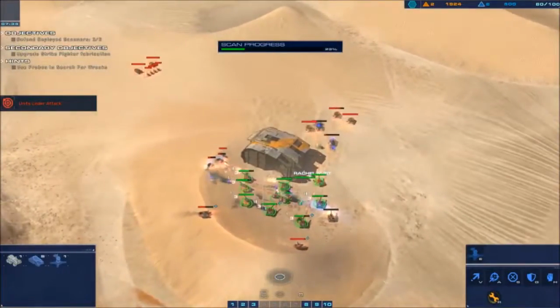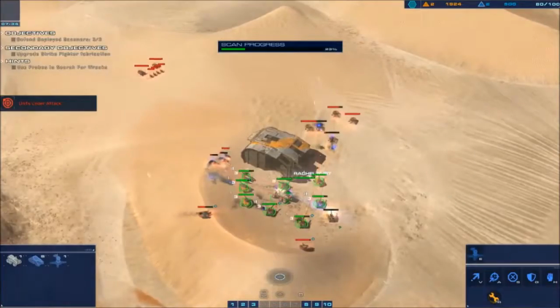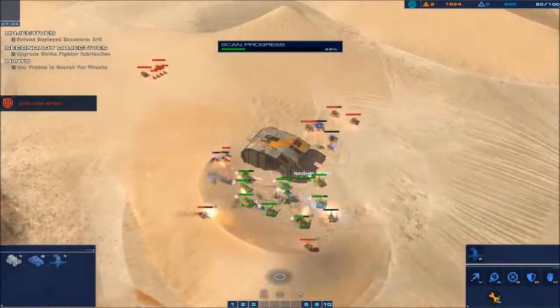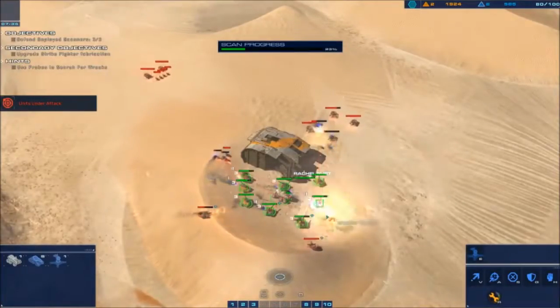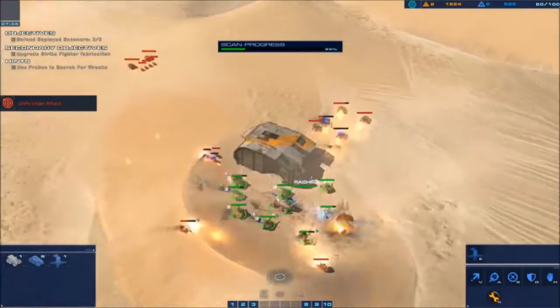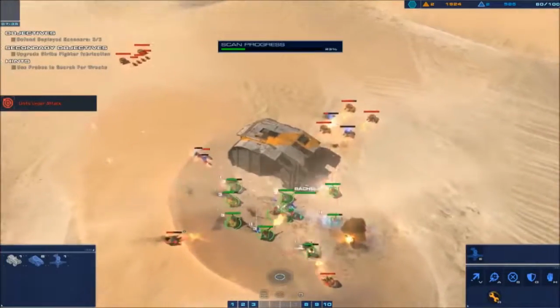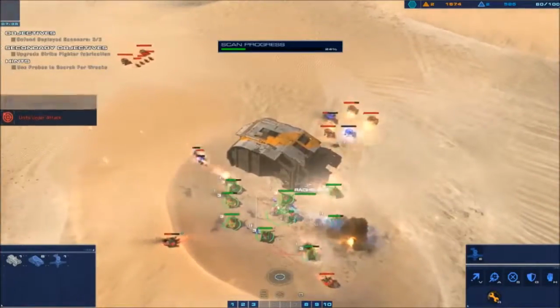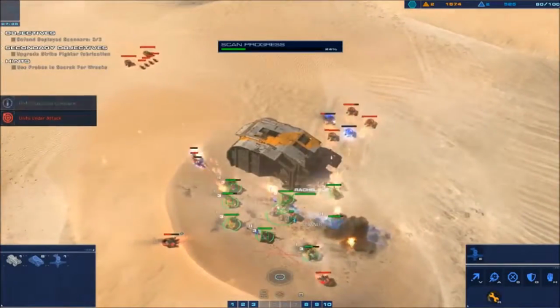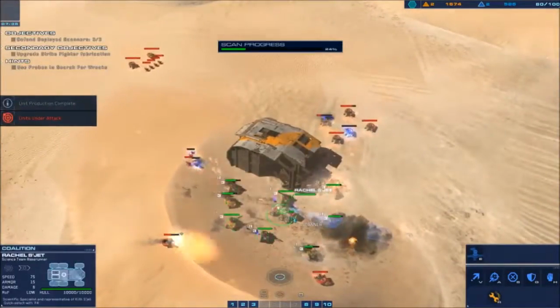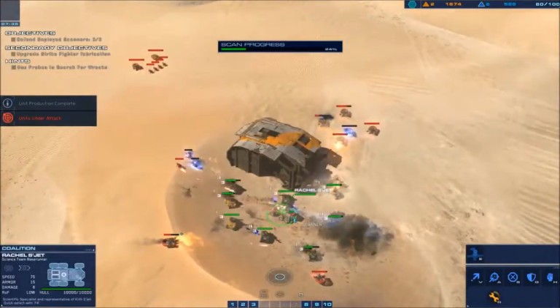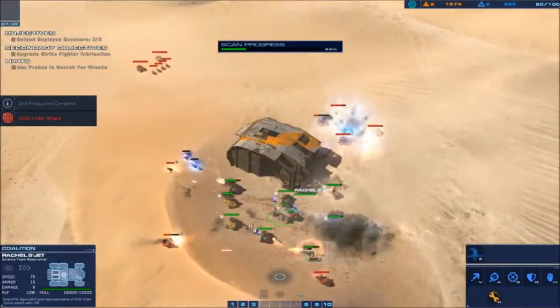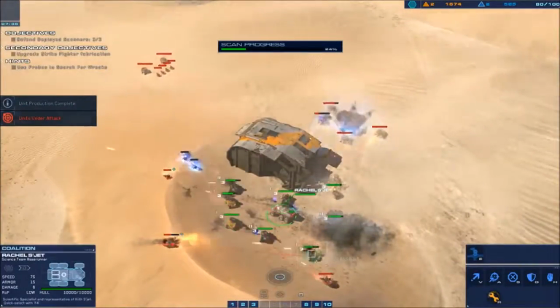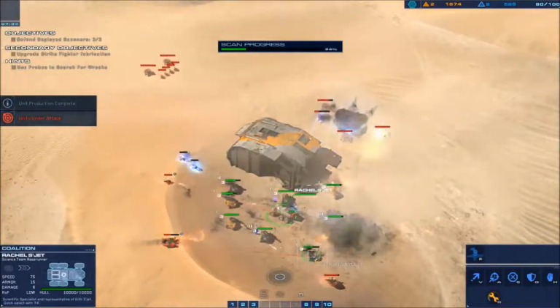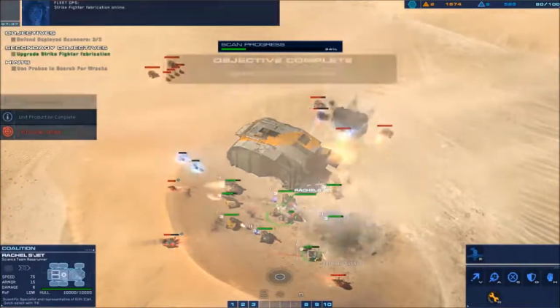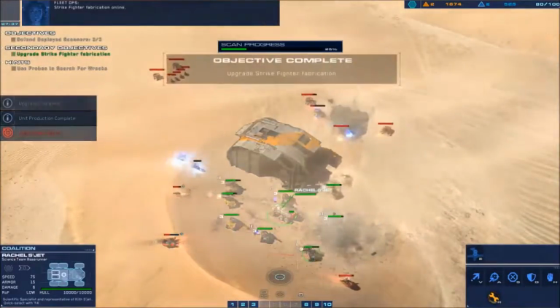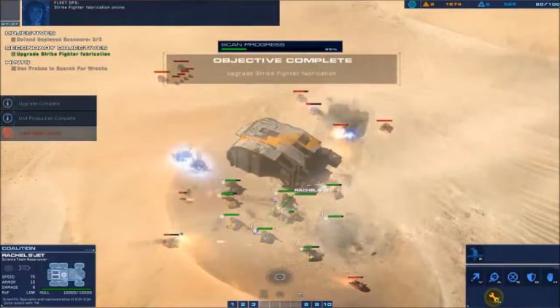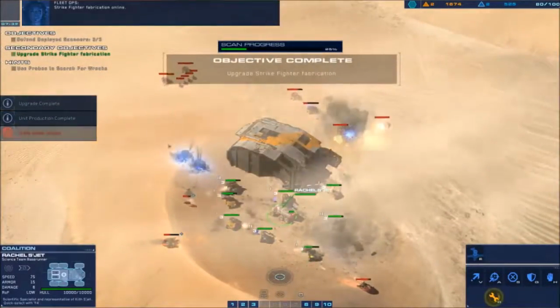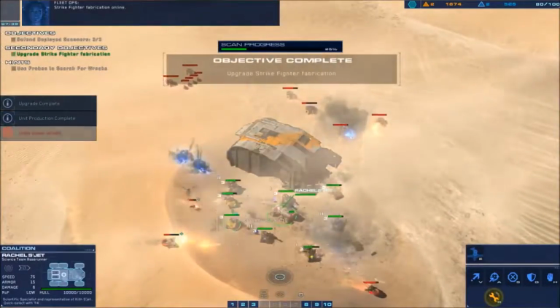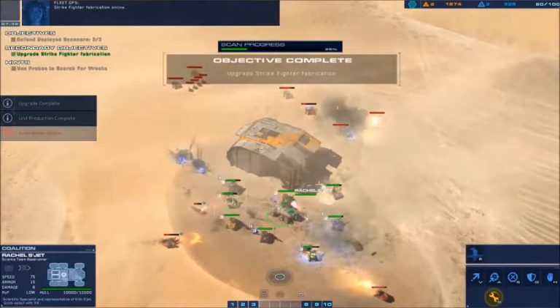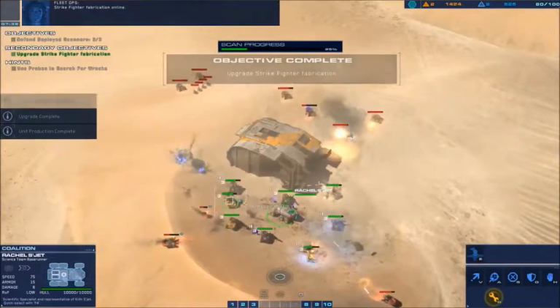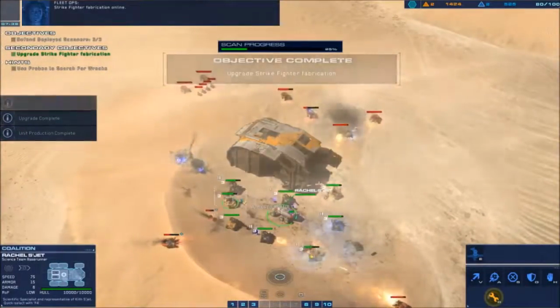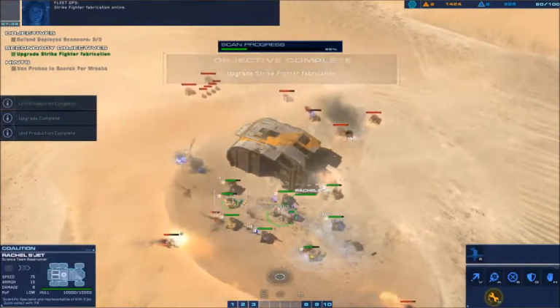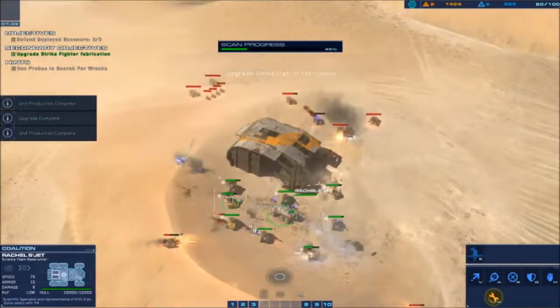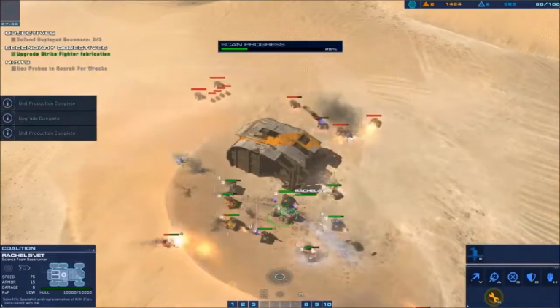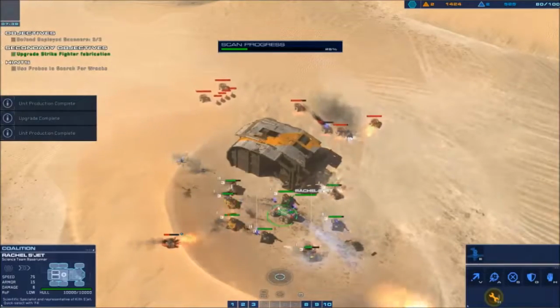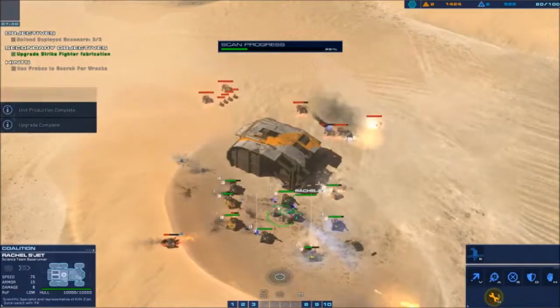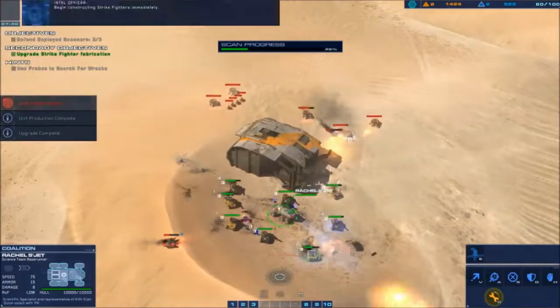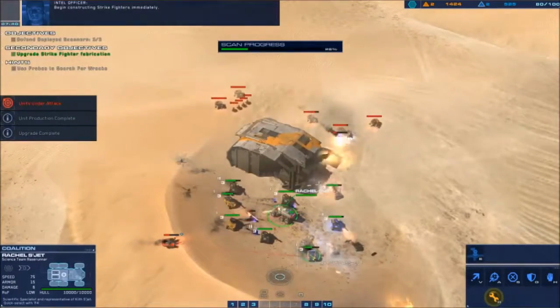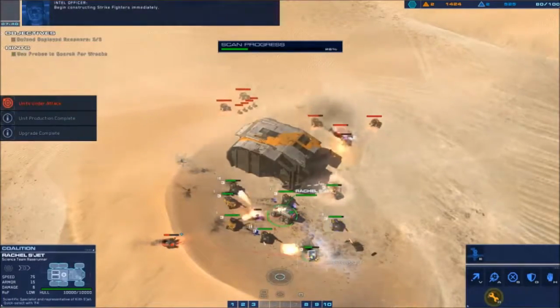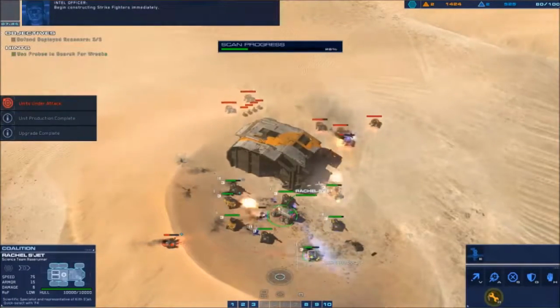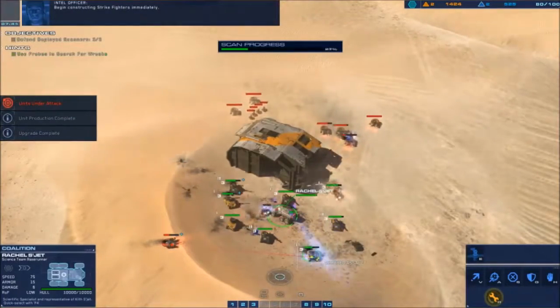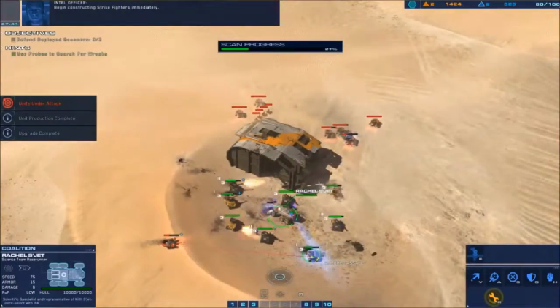It looks like we lost an AAV — that's not good. Admittedly, this is a lot of units that came down at once. You might need to micro Rachel's healing ability.